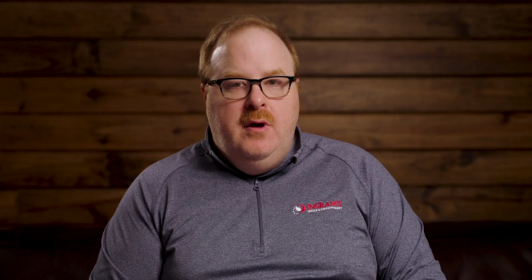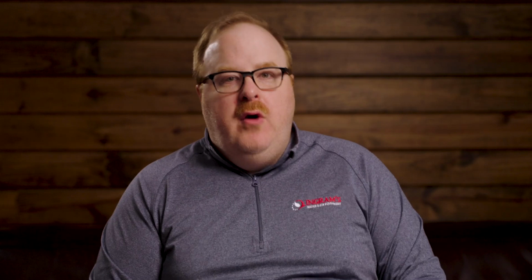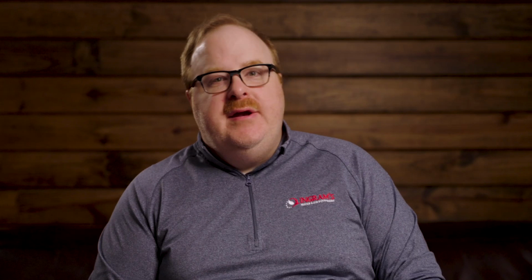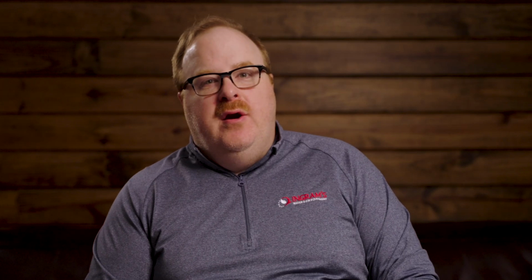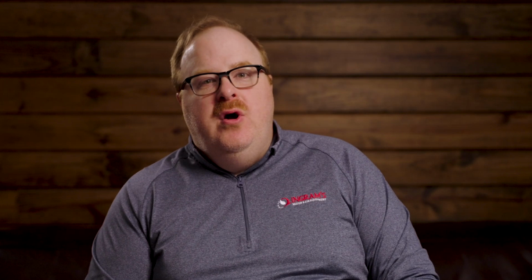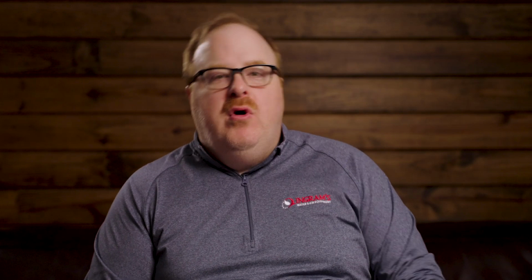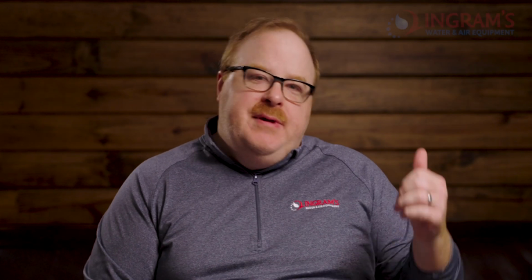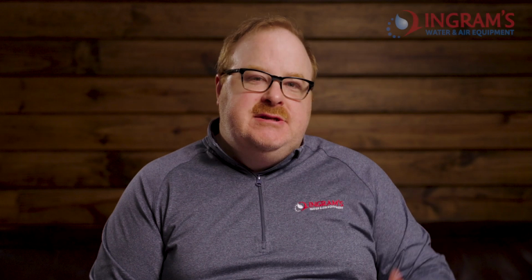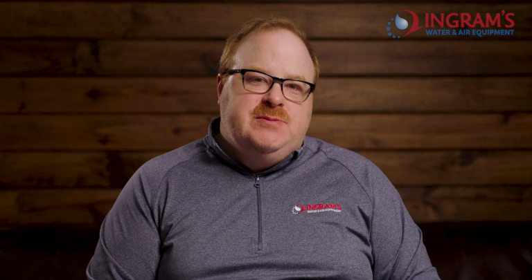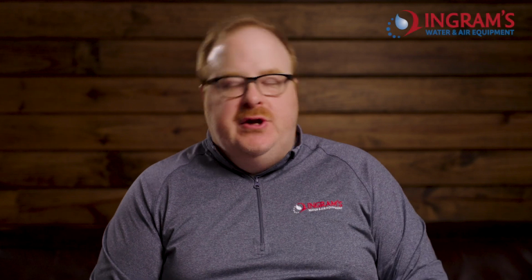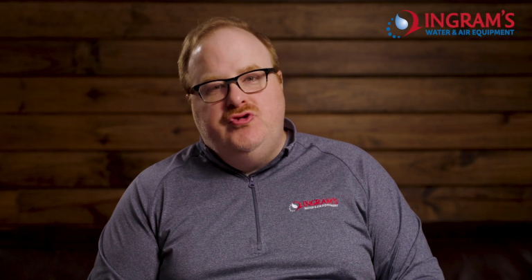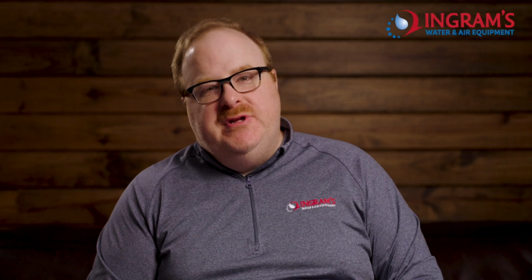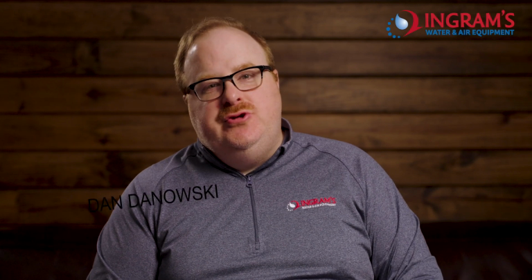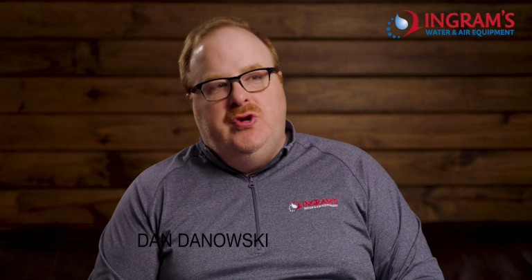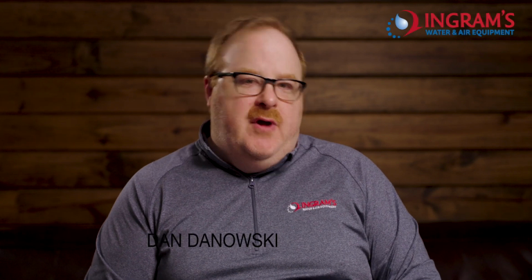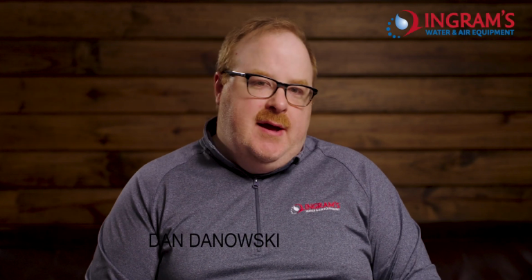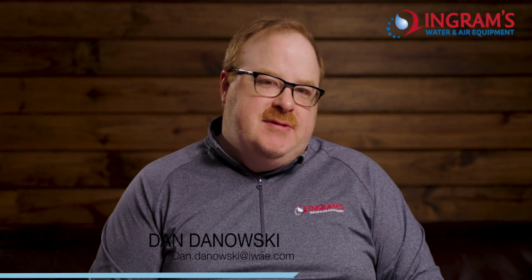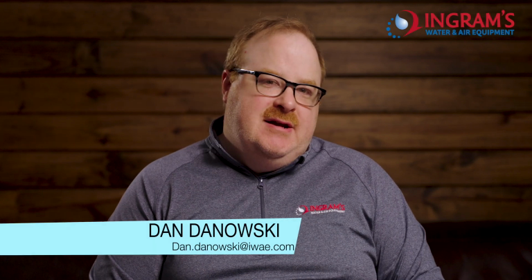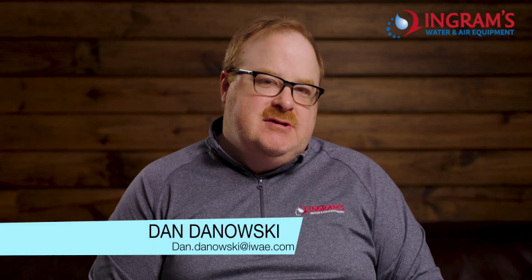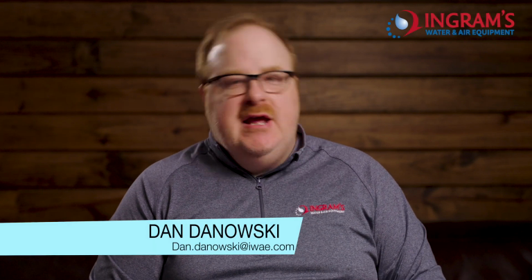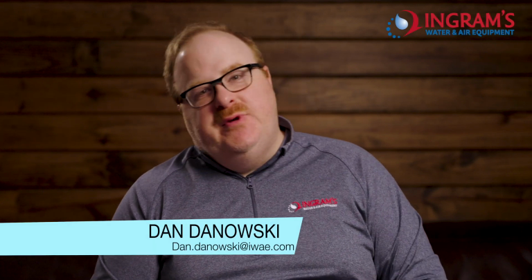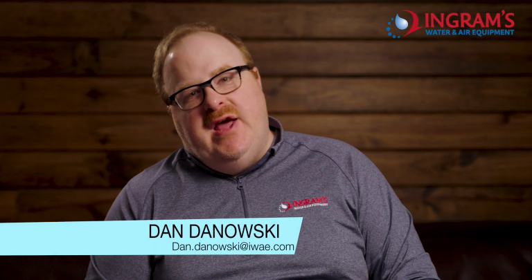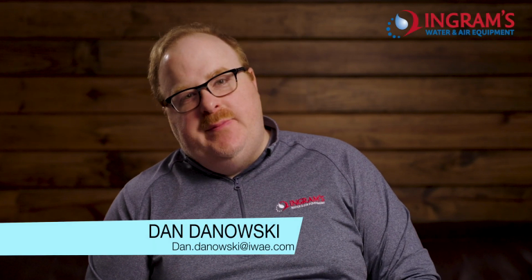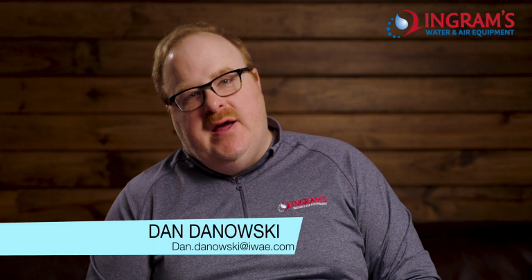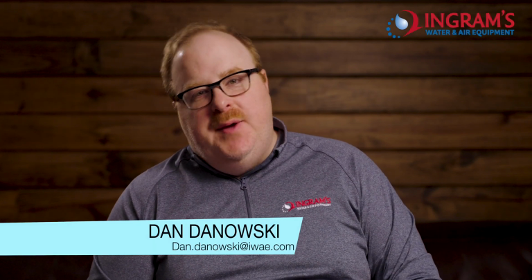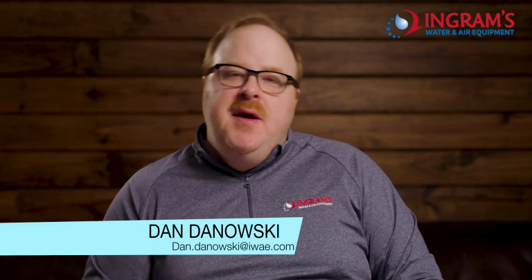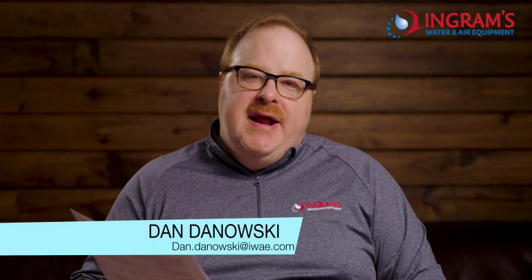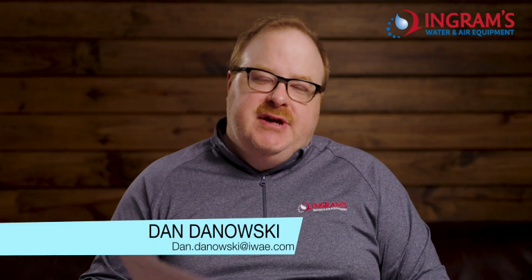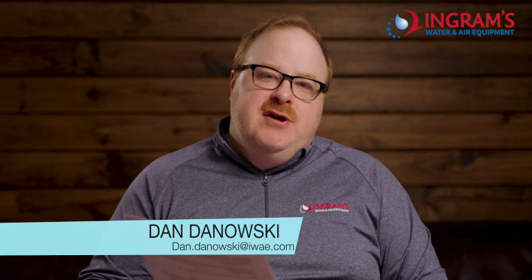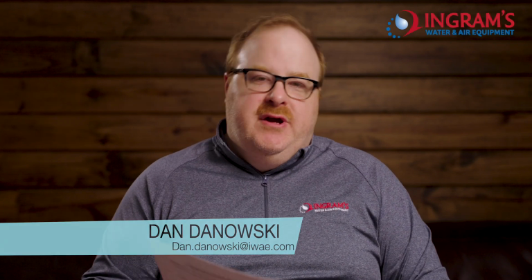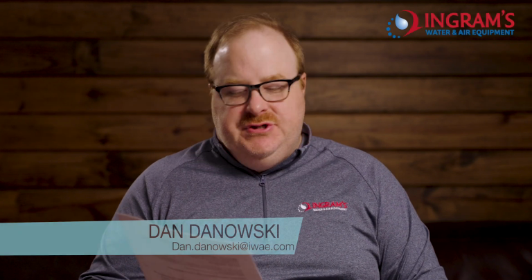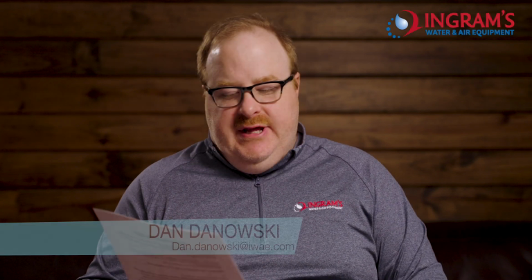Oh hey there! Welcome to The Axie Expert on YouTube. I'm Dan Danowski, the expert for rwa.com. I'm going to answer heat and cooling questions today.